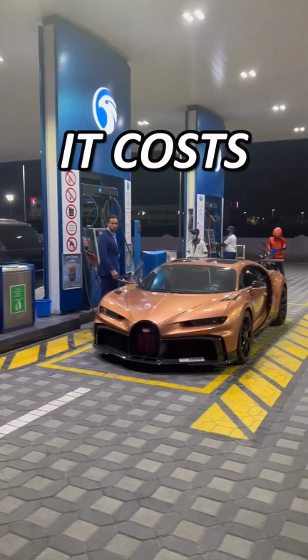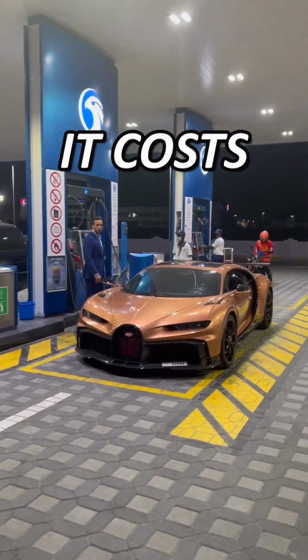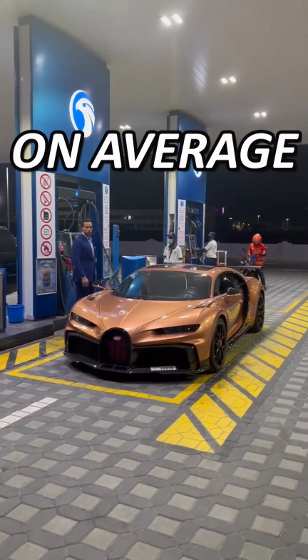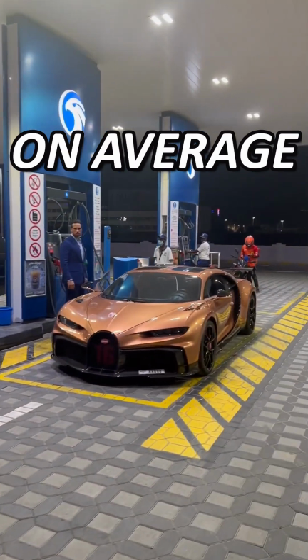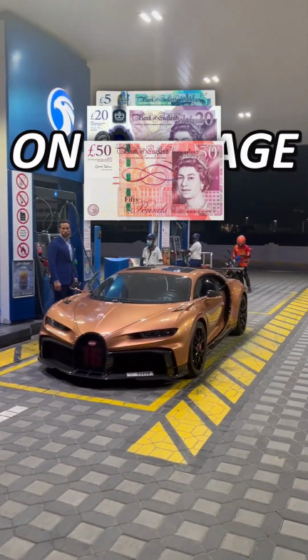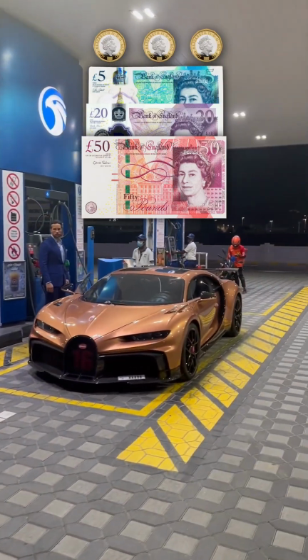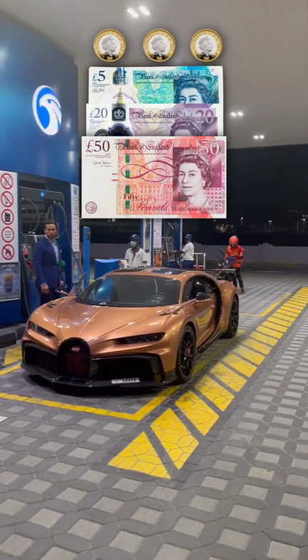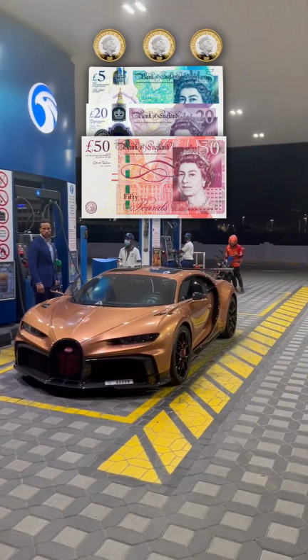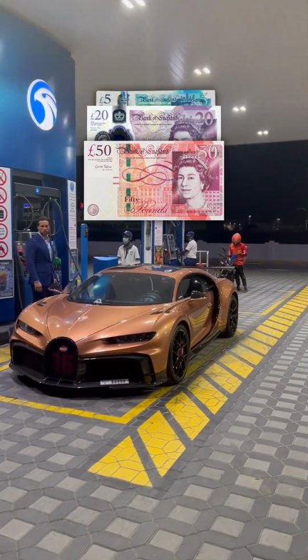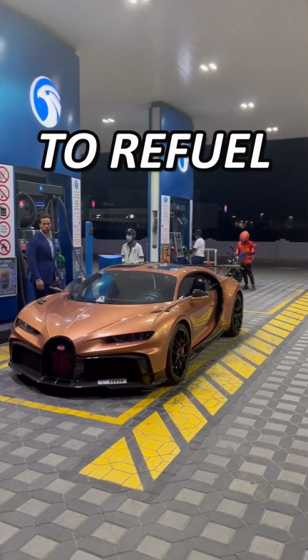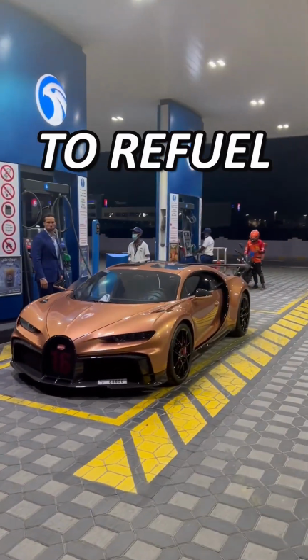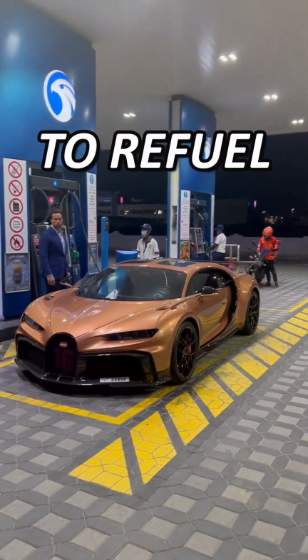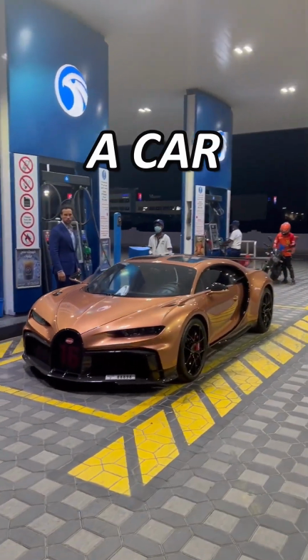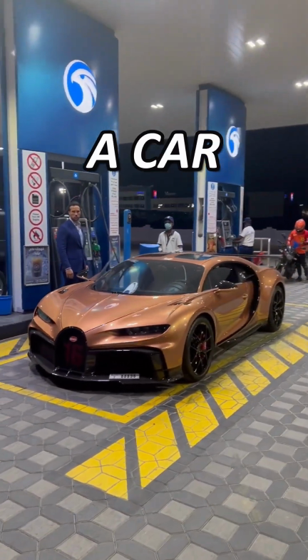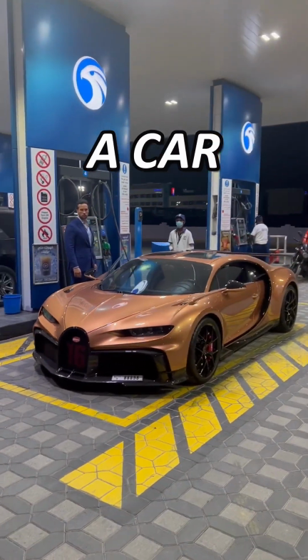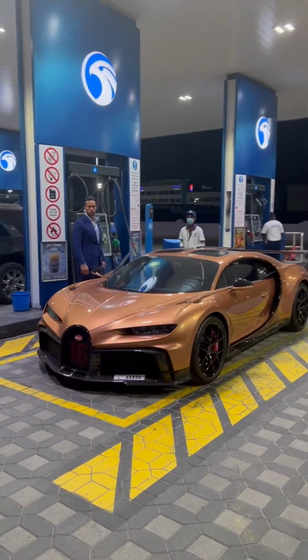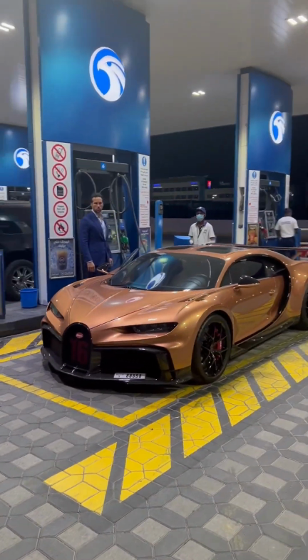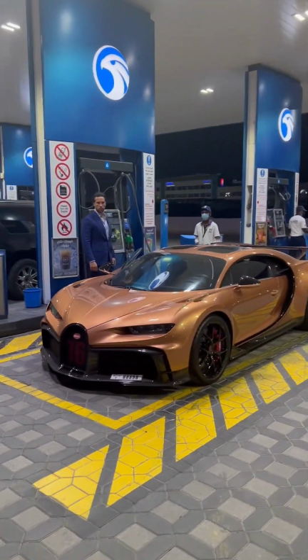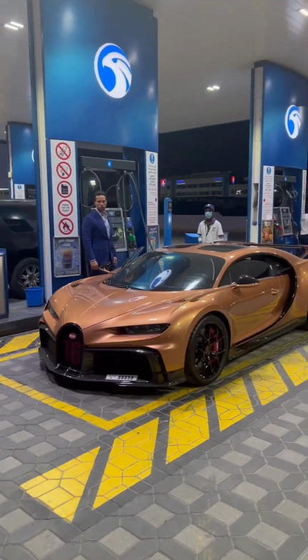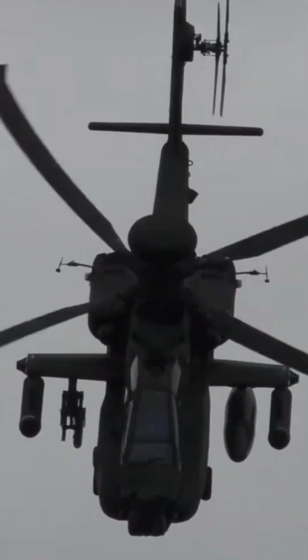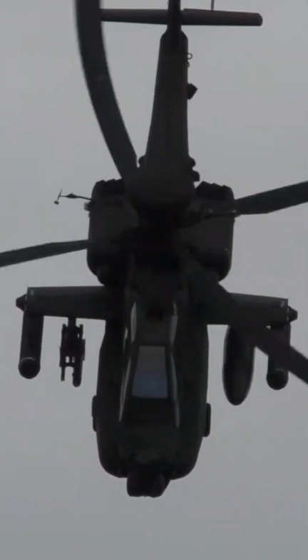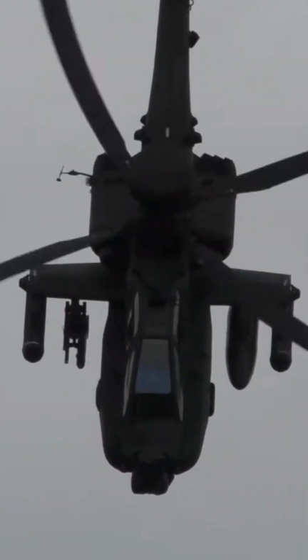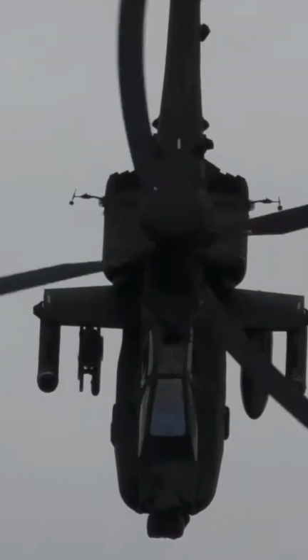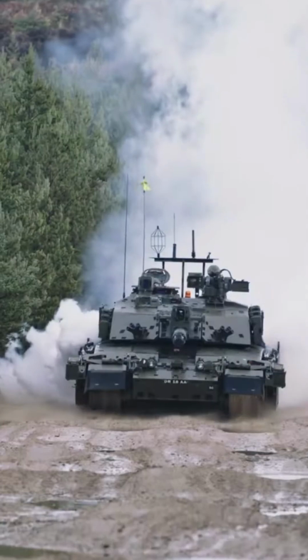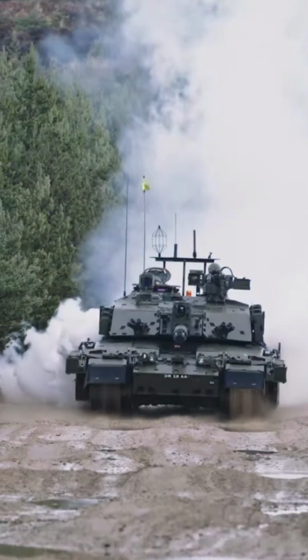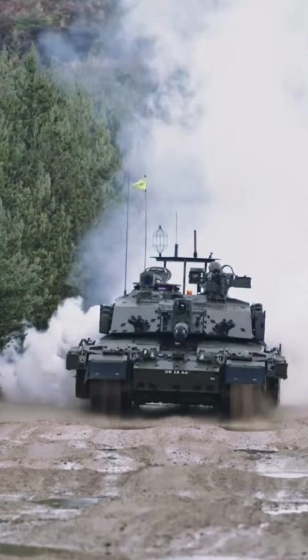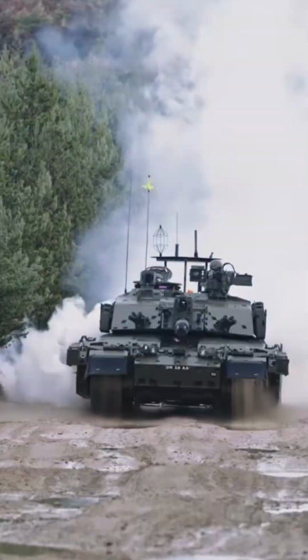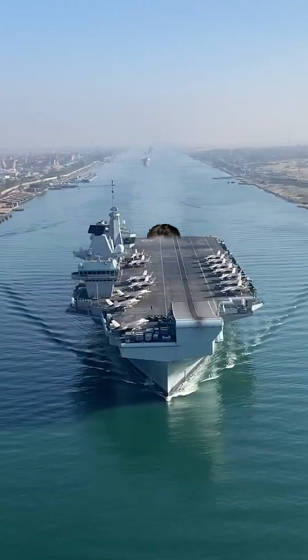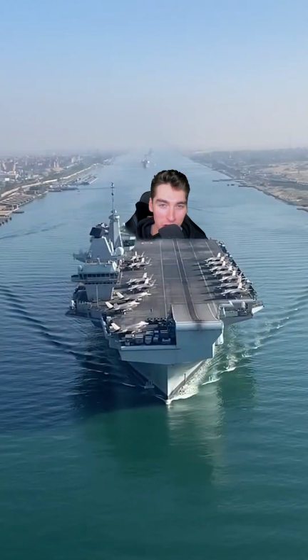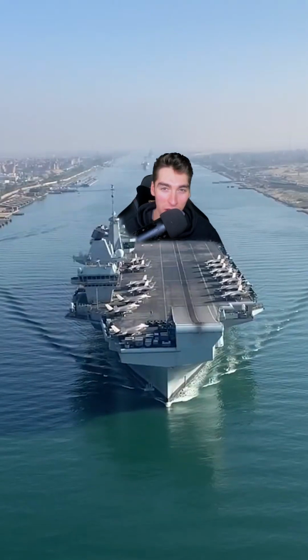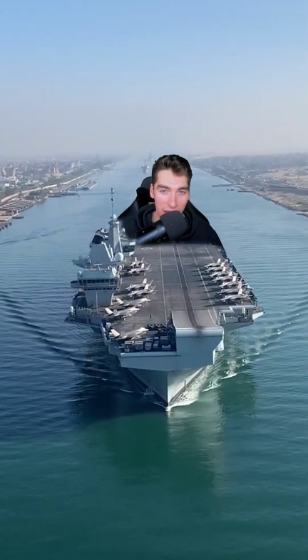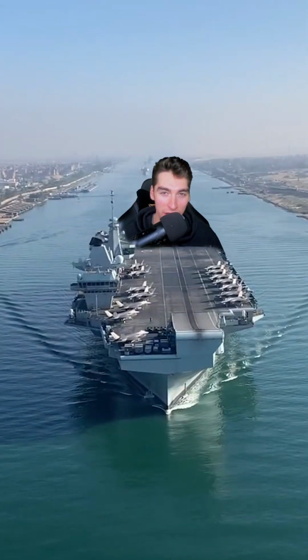It costs on average £78 to refuel a car, but how about an Apache, a tank, or even an aircraft carrier?